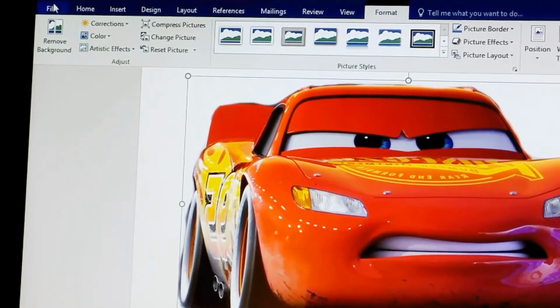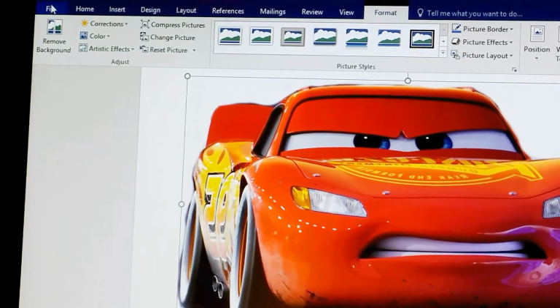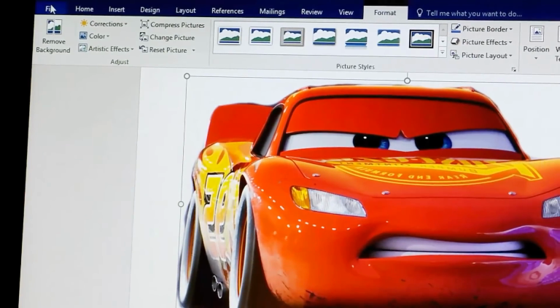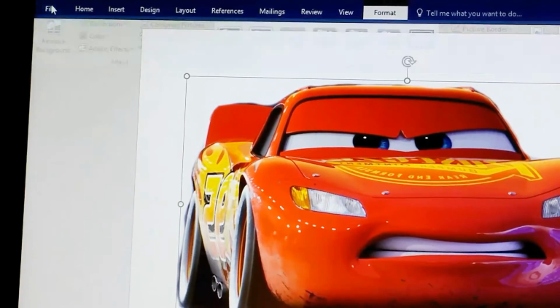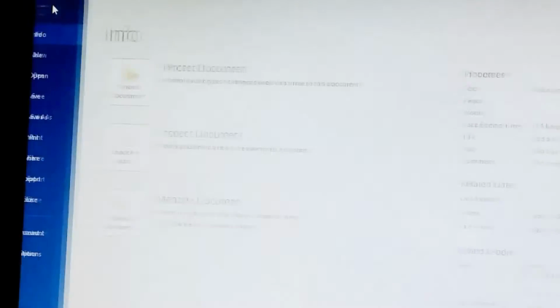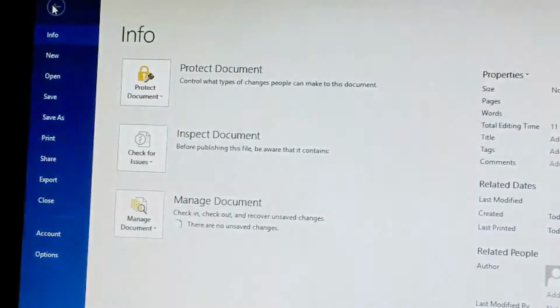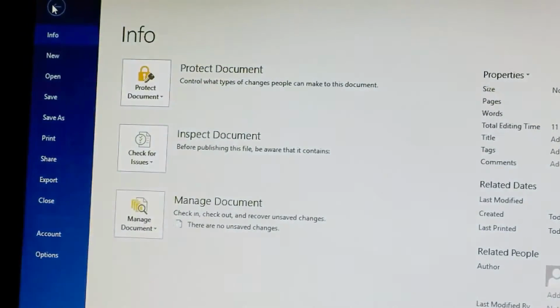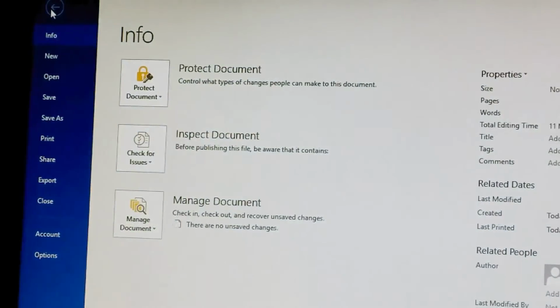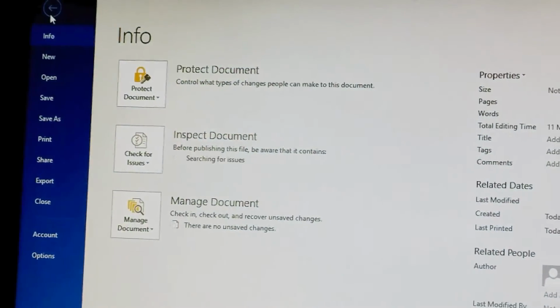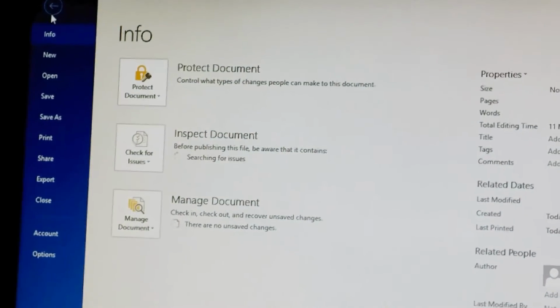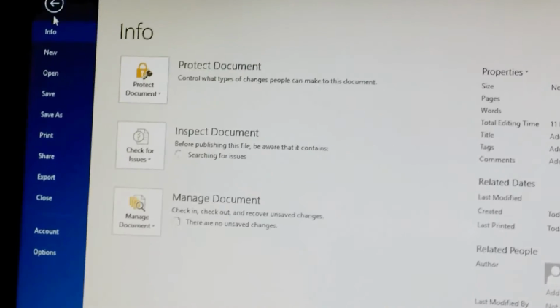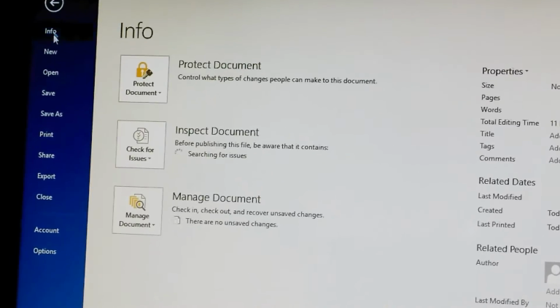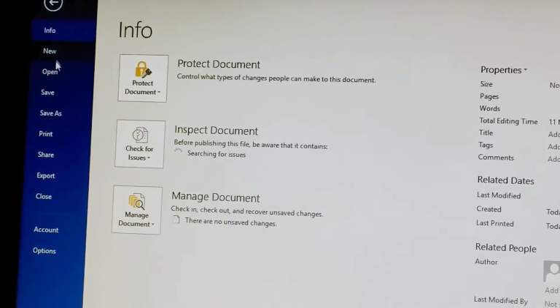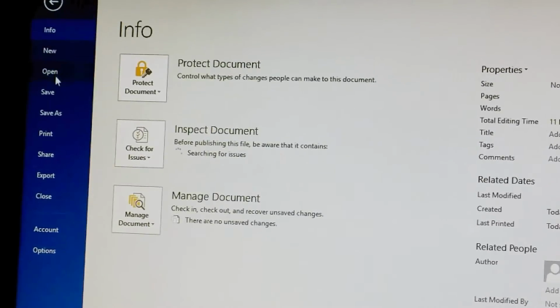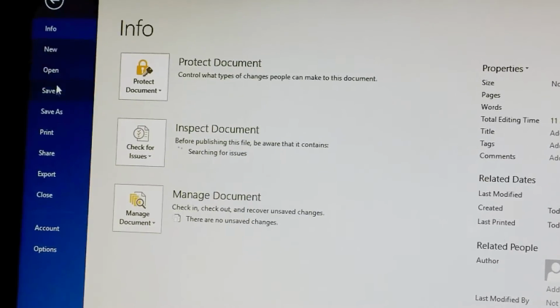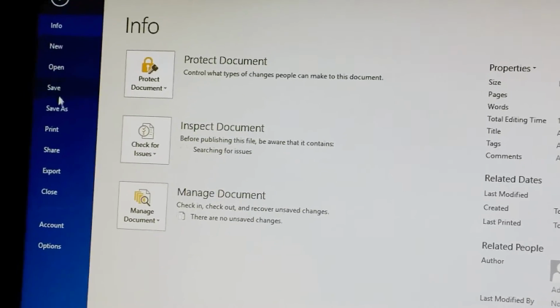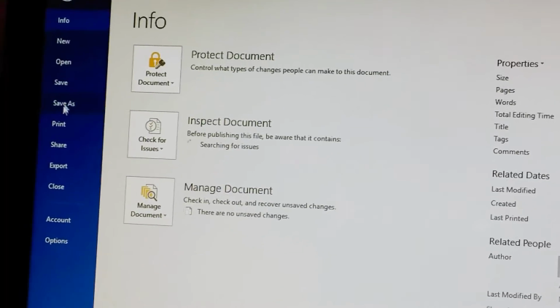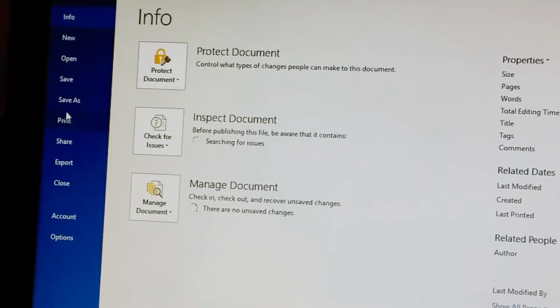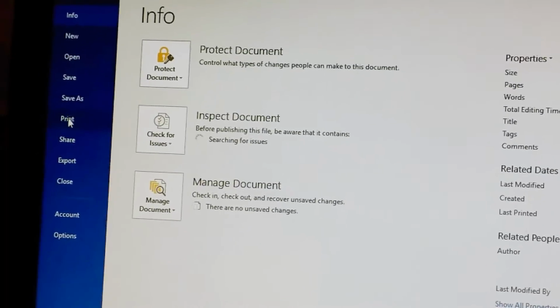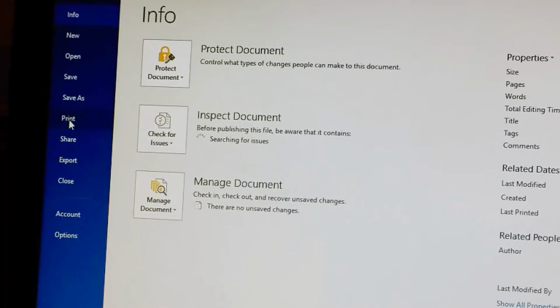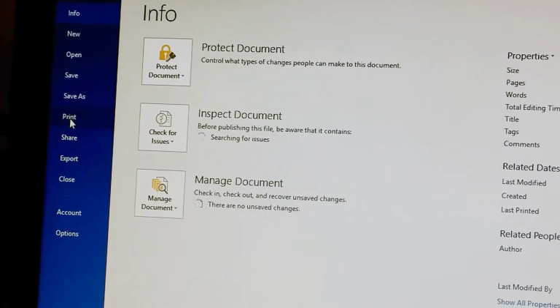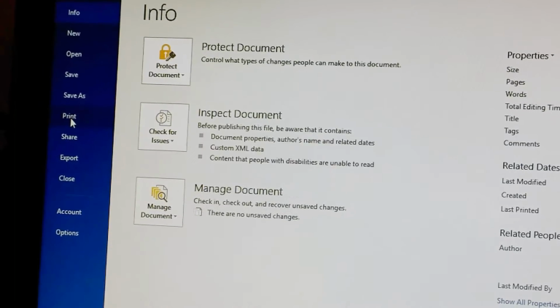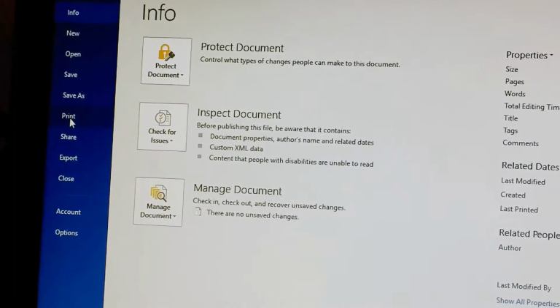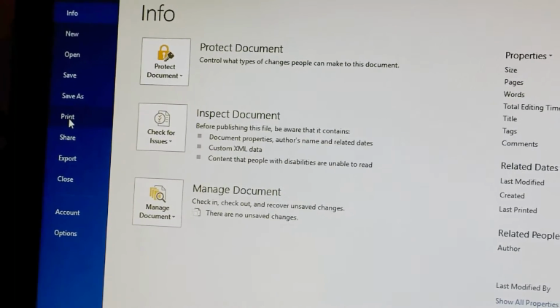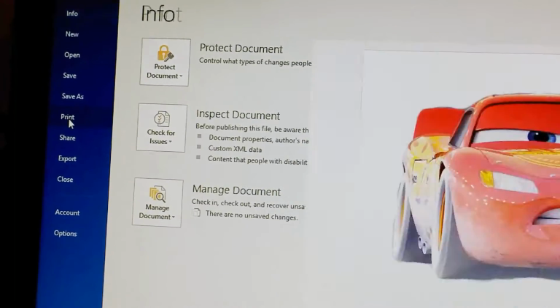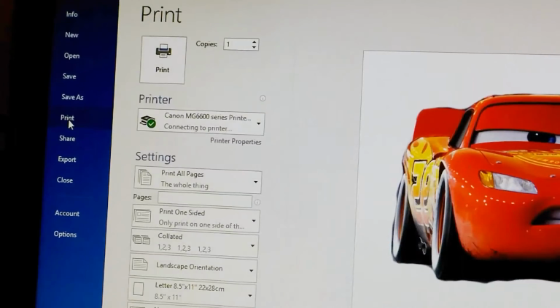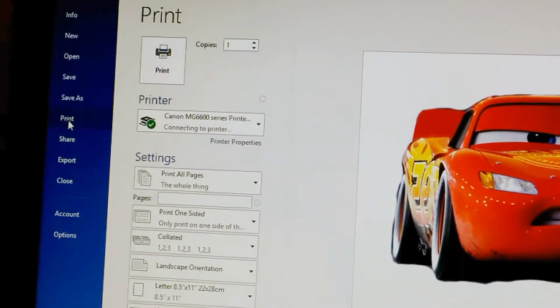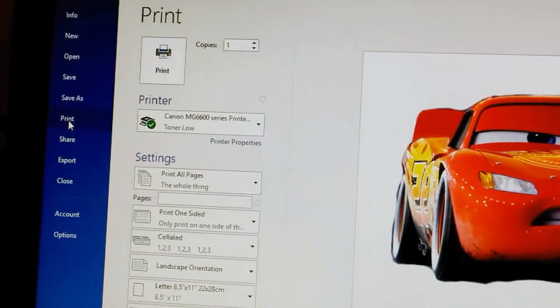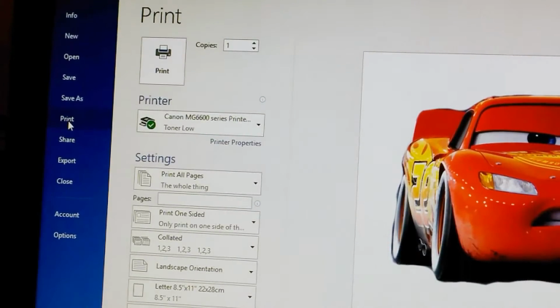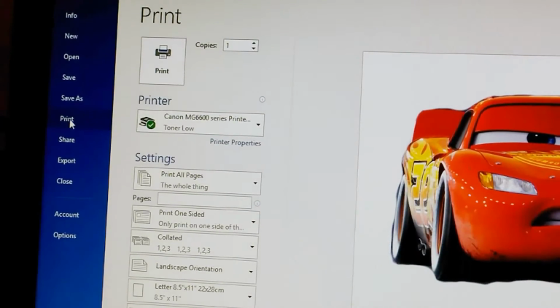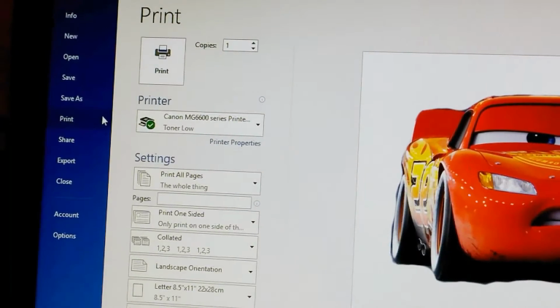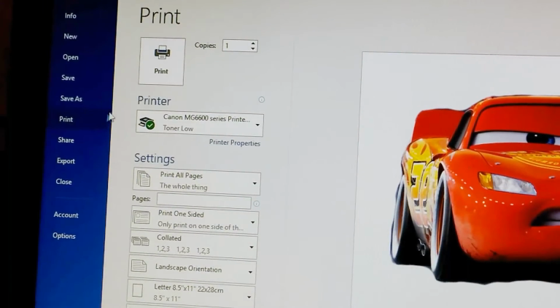Then you go to Print — on transfer paper — and print it out. Then I'm going to show you how to do the Ford Raptor.